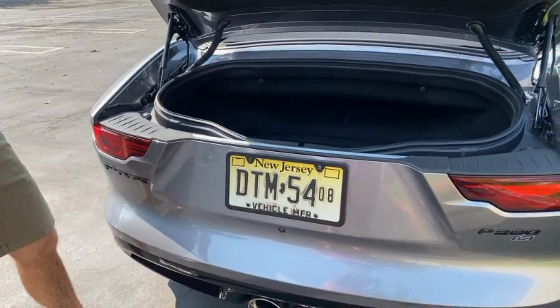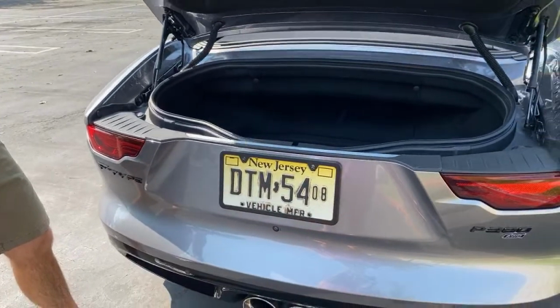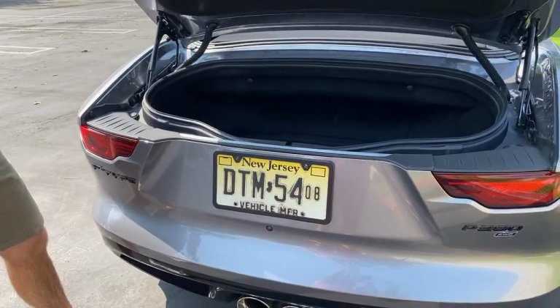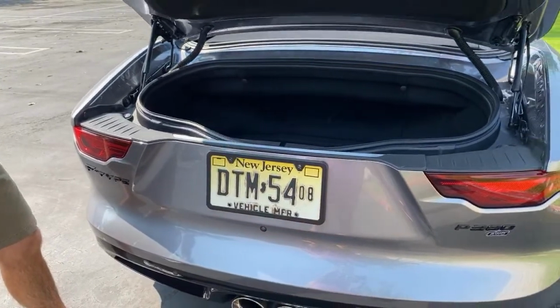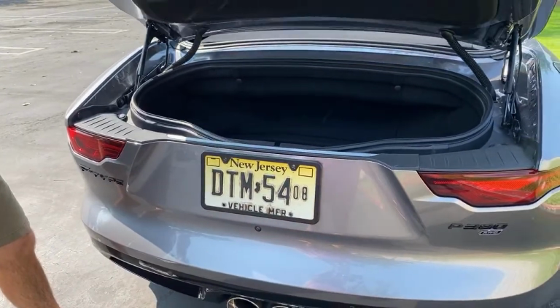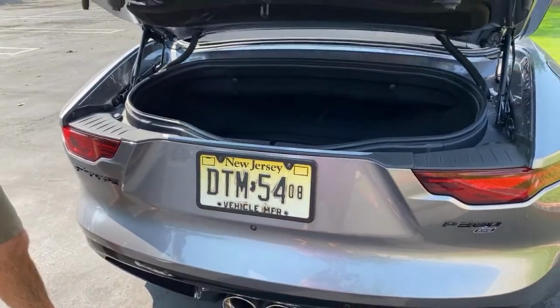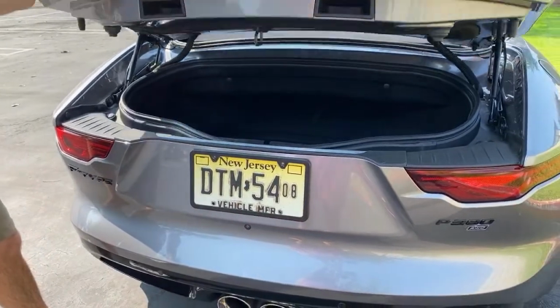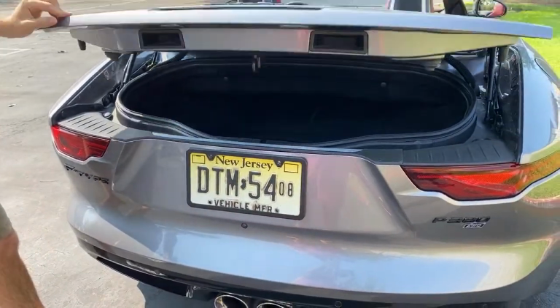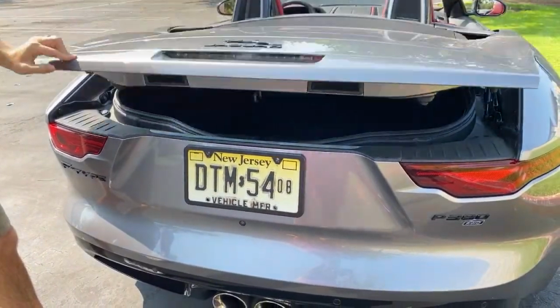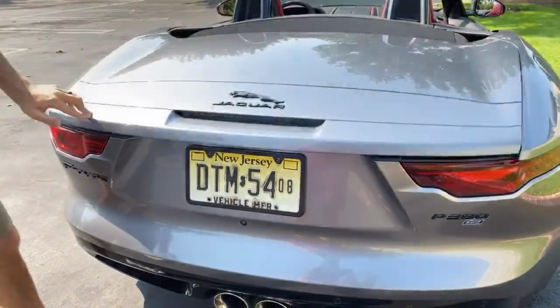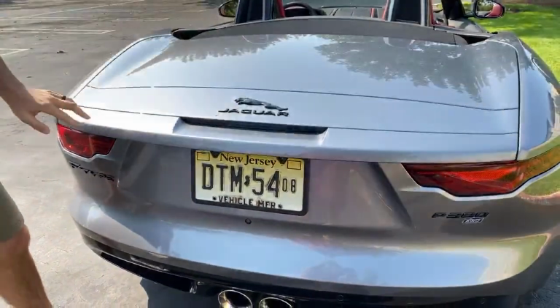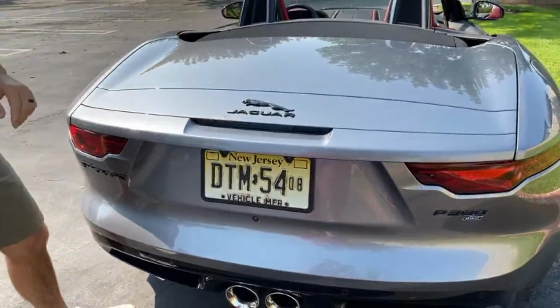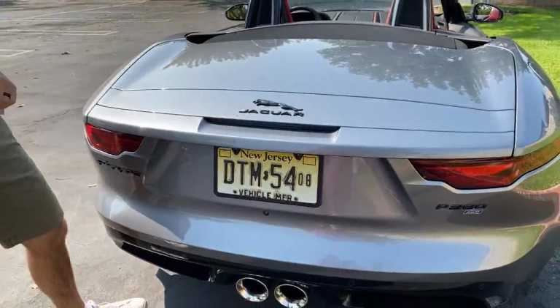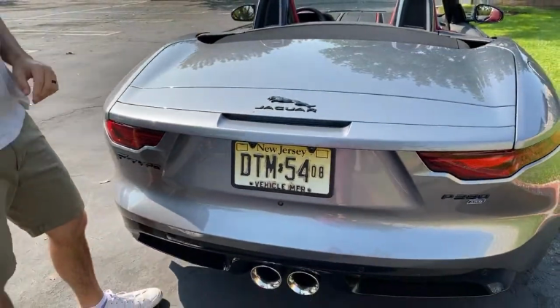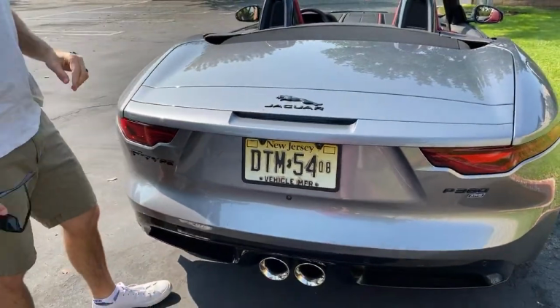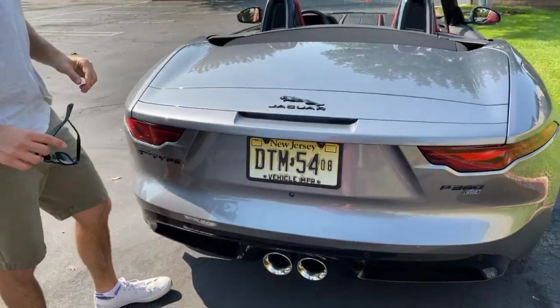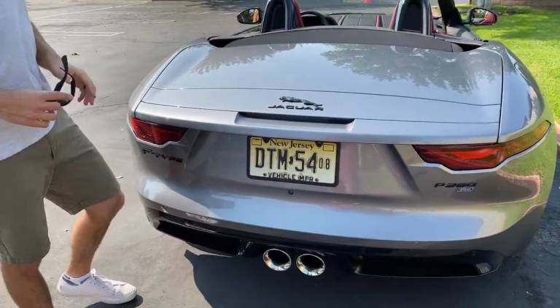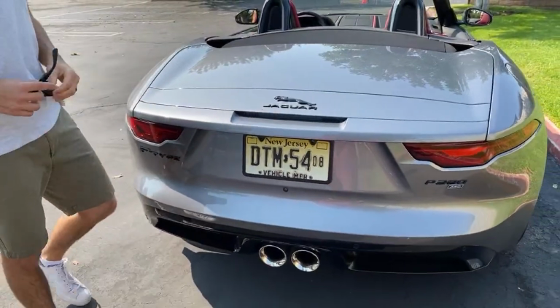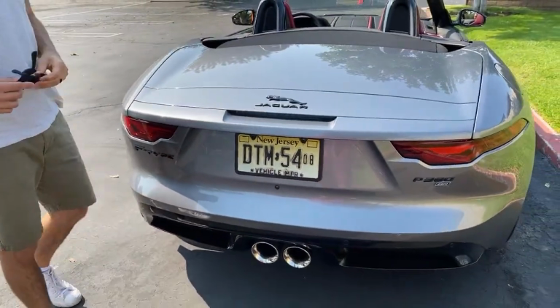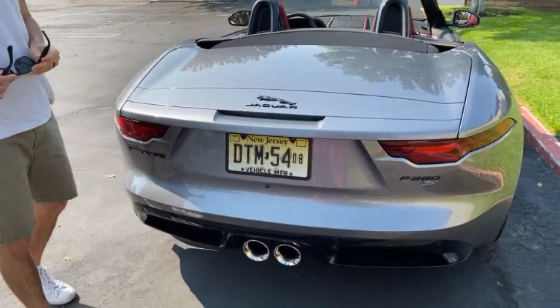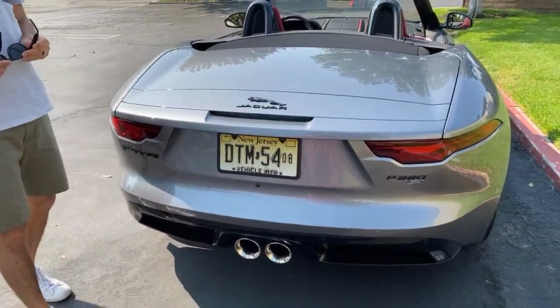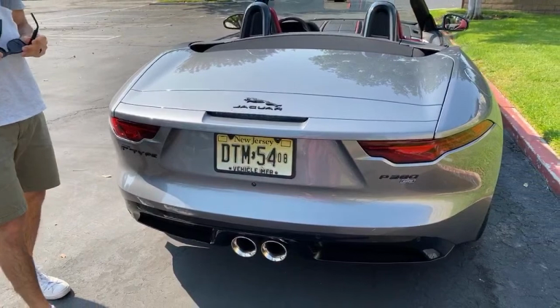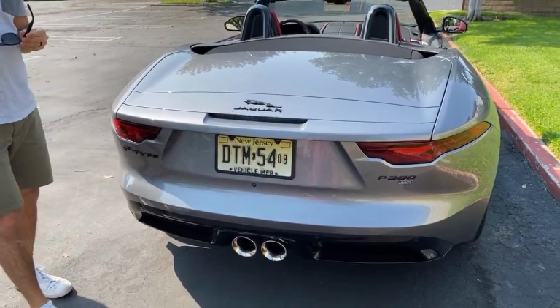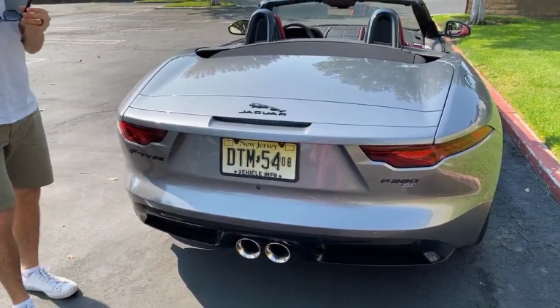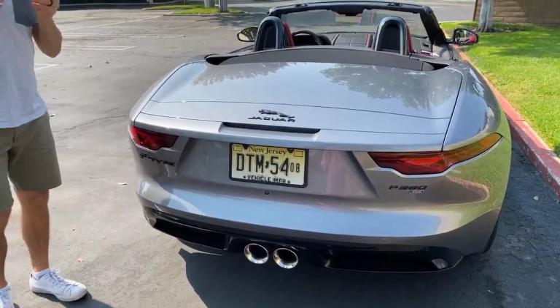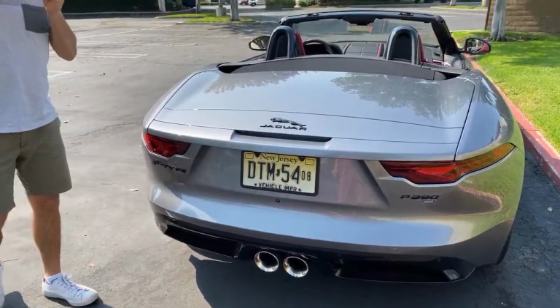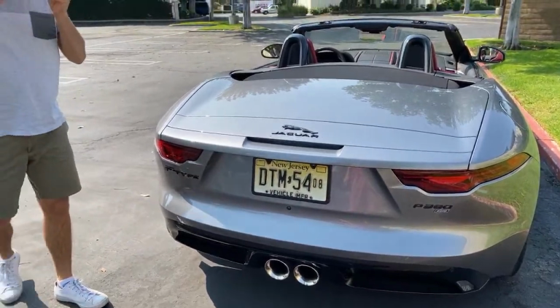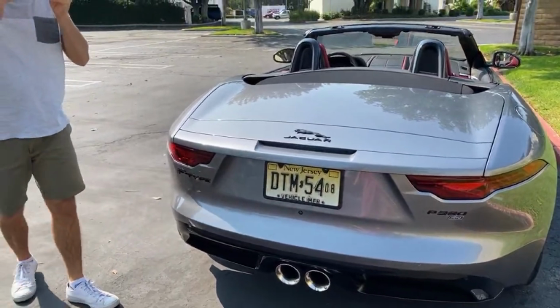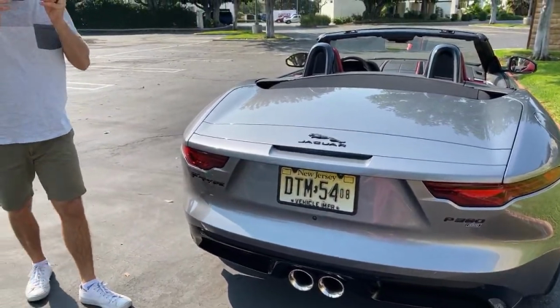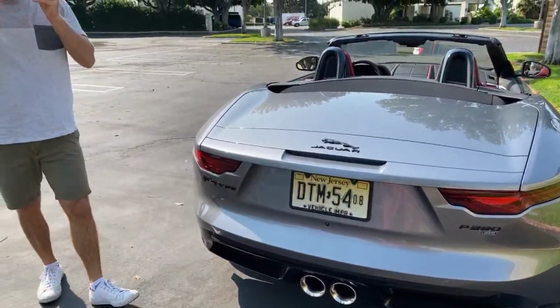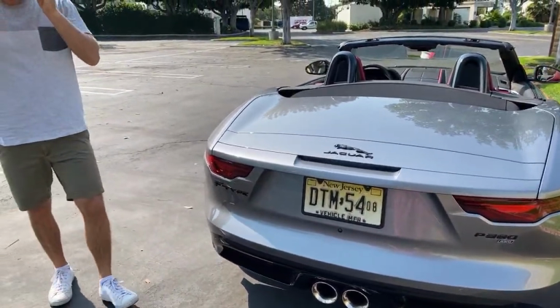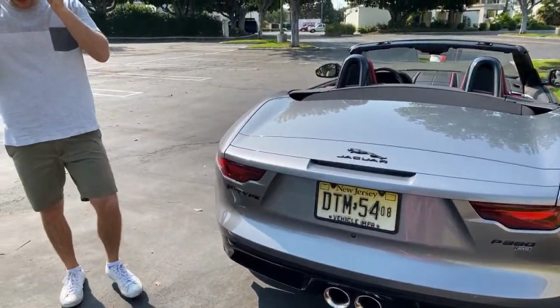In the coupe you can probably get away with suitcases.